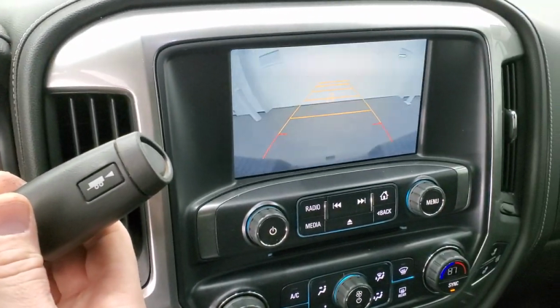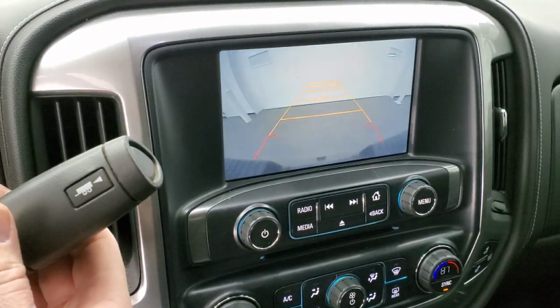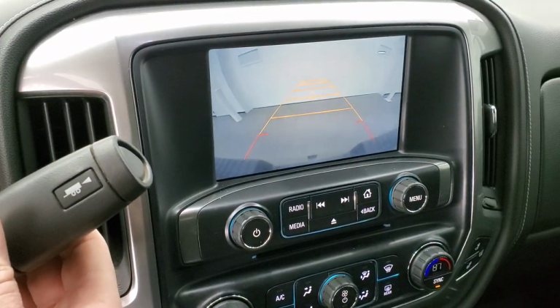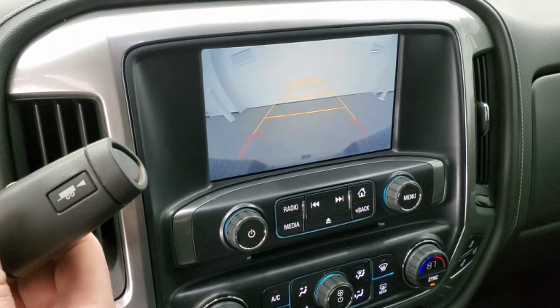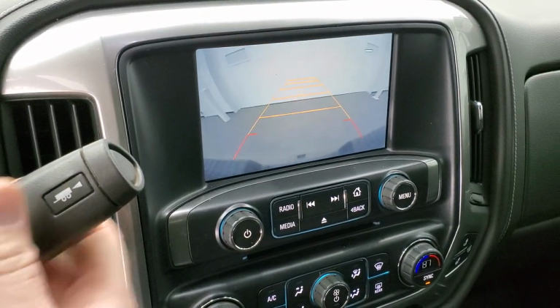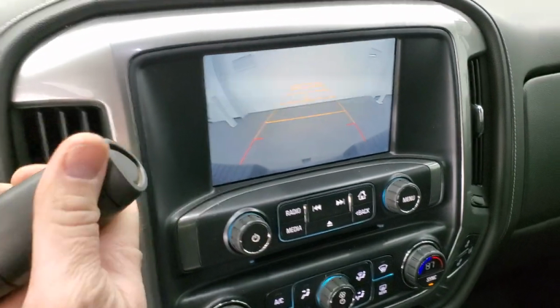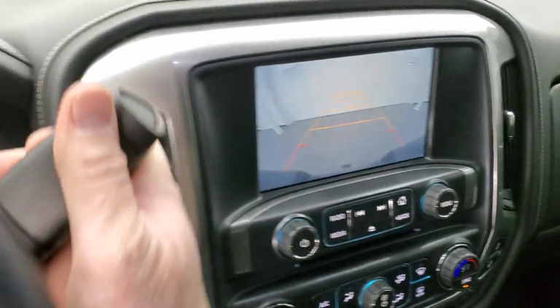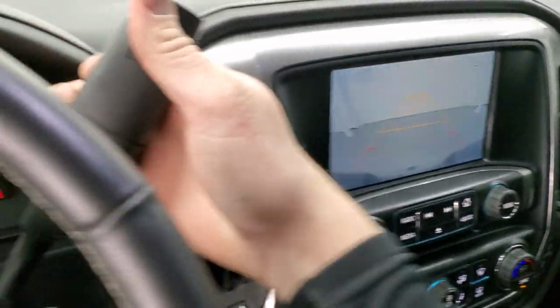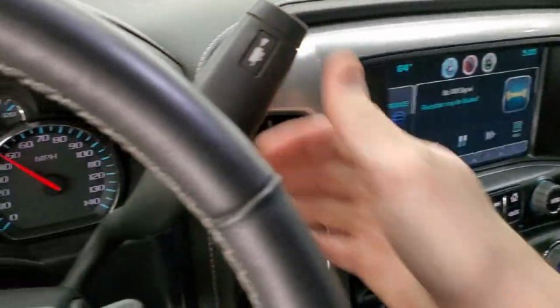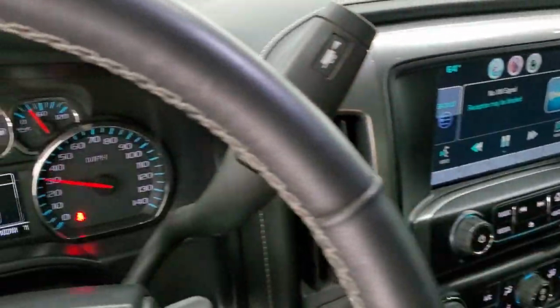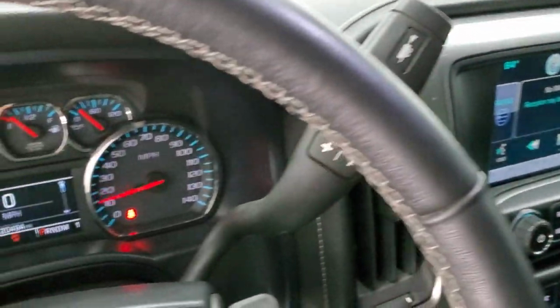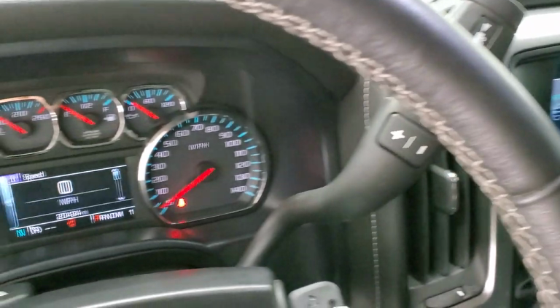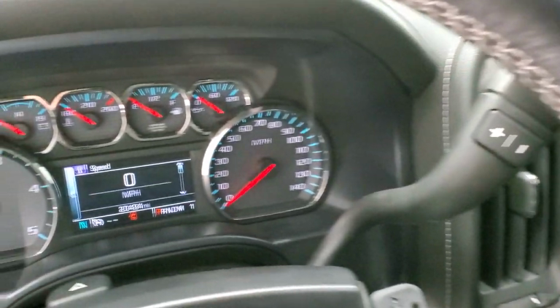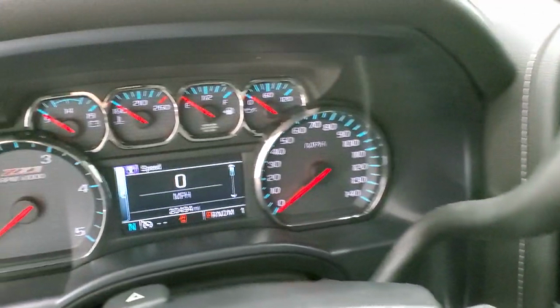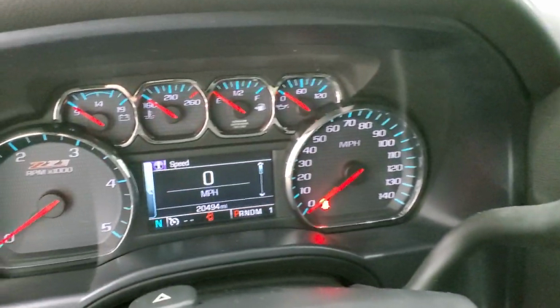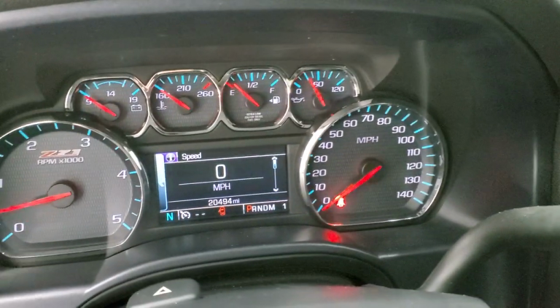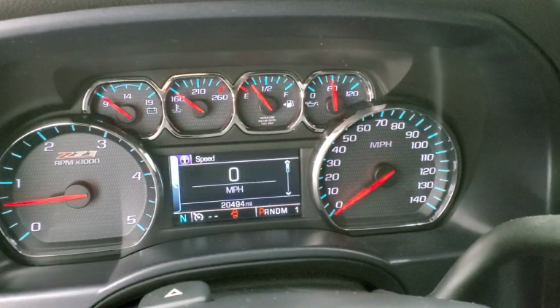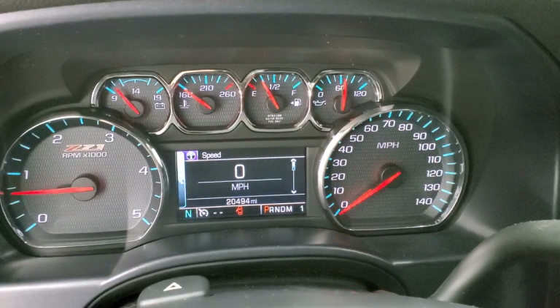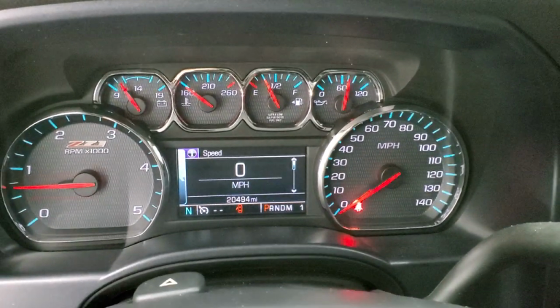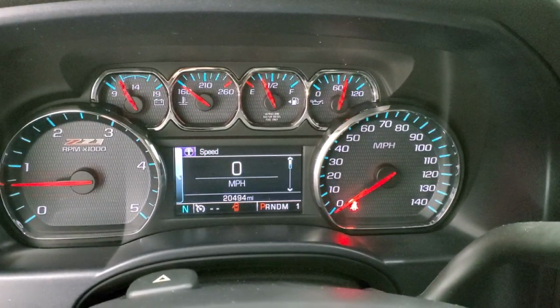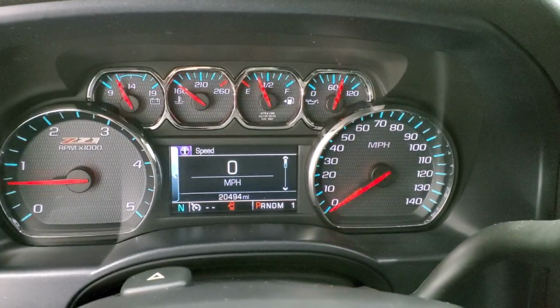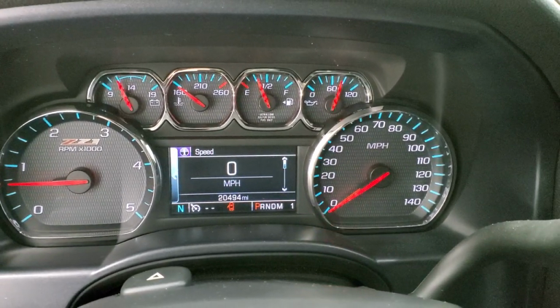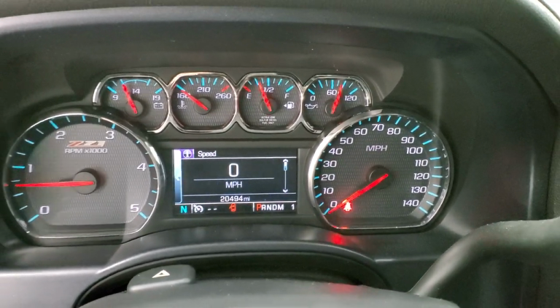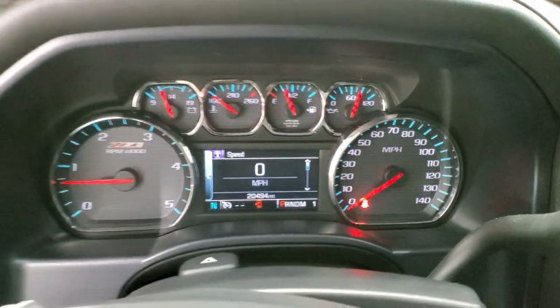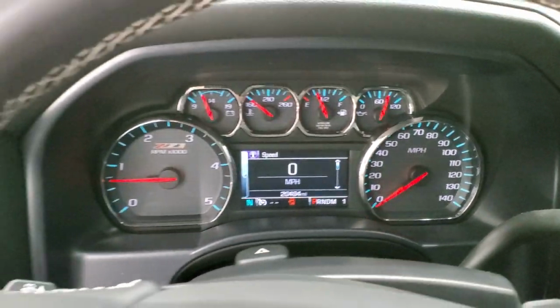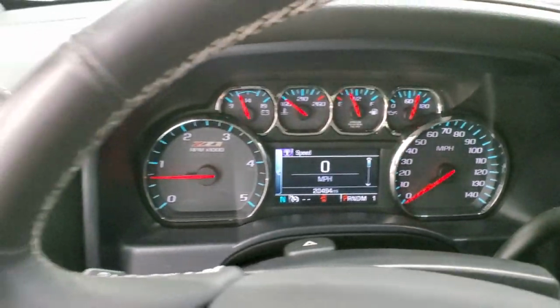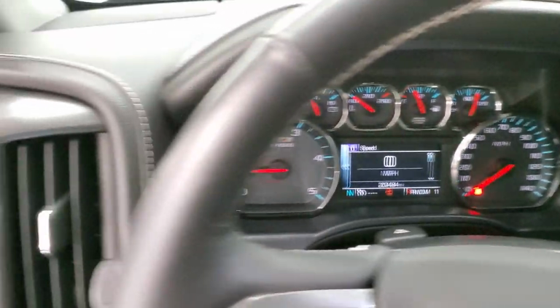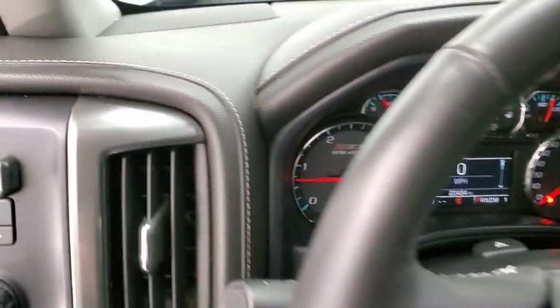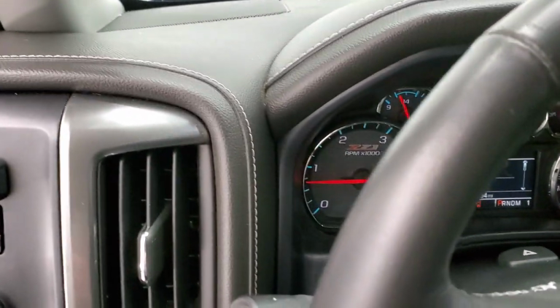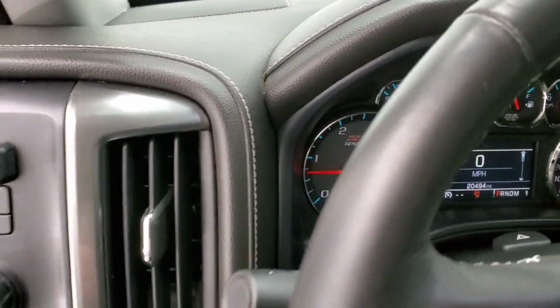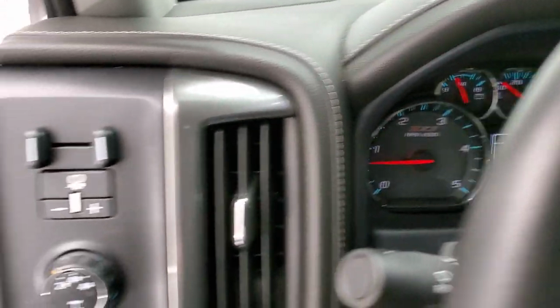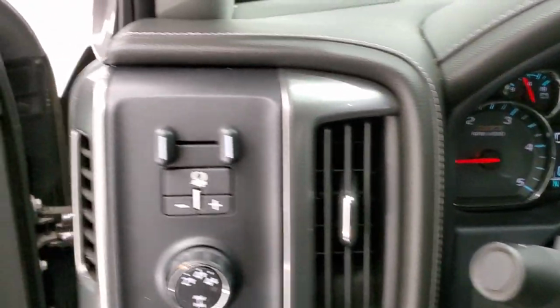There's your backup camera right there. You can see there are no check engine lights or anything on. We'll take a look under the hood.